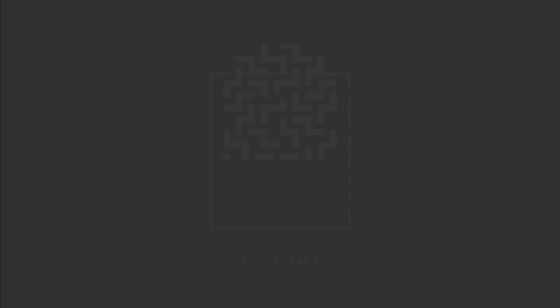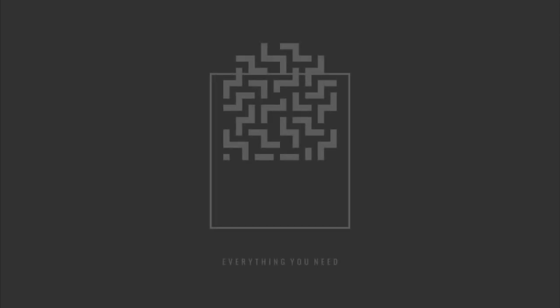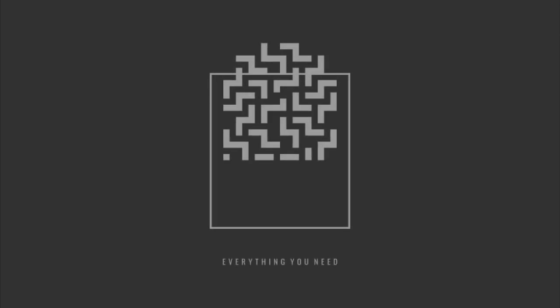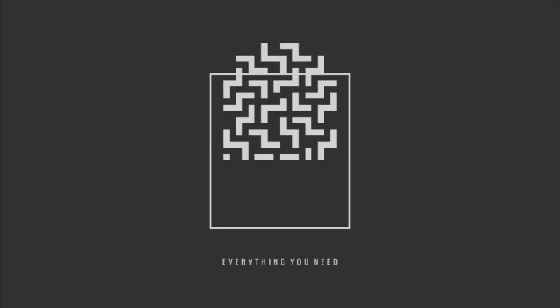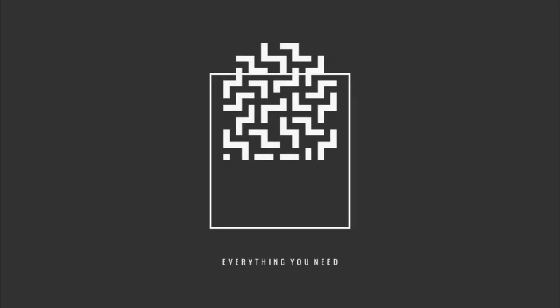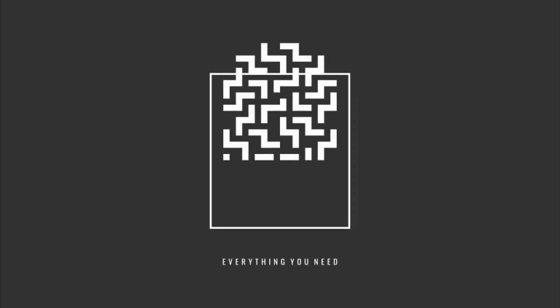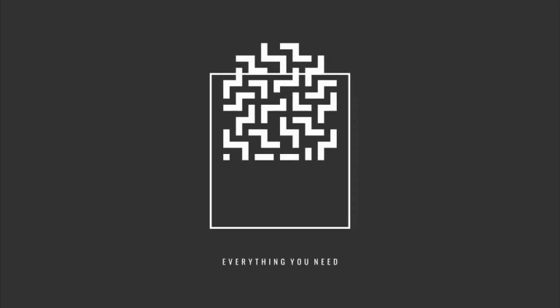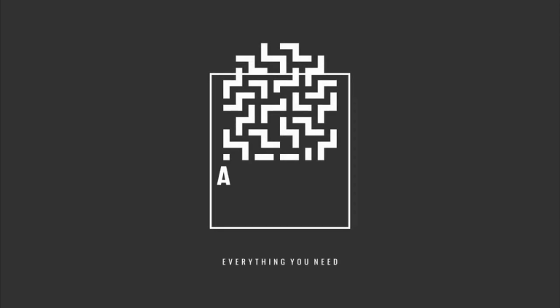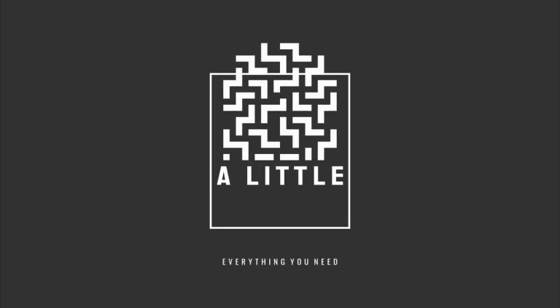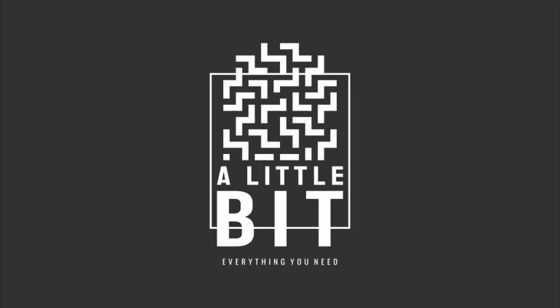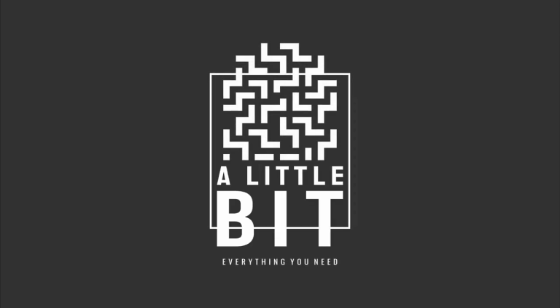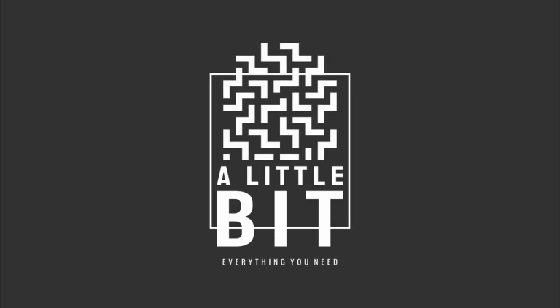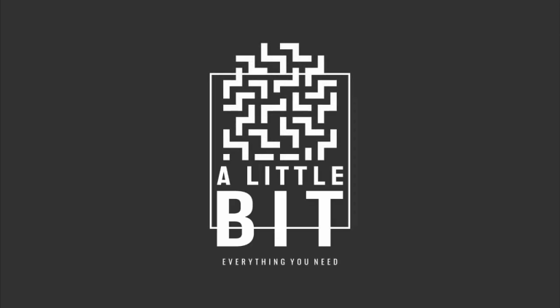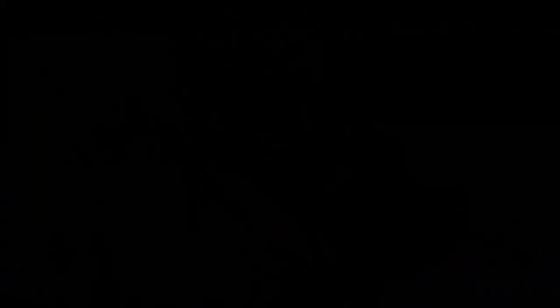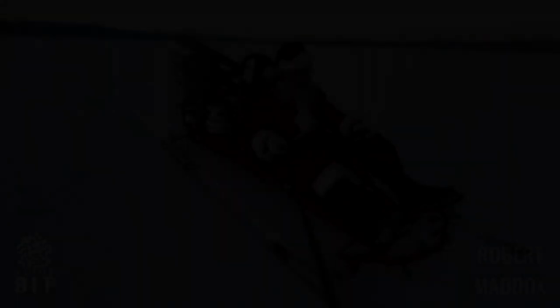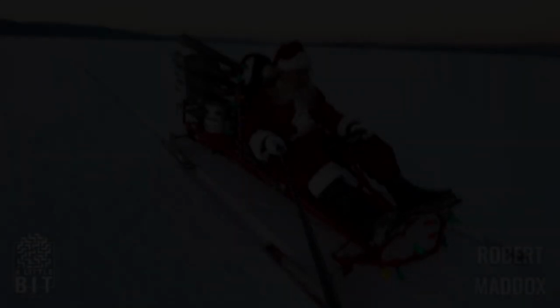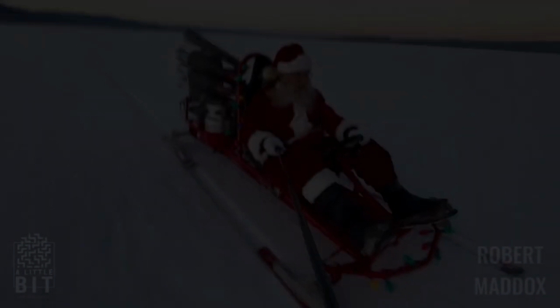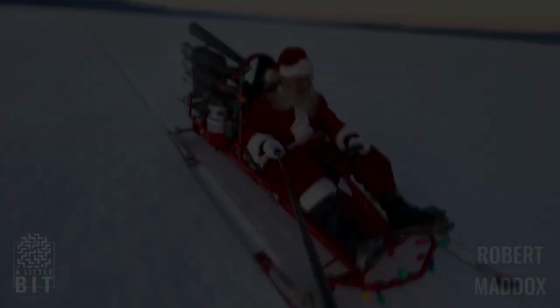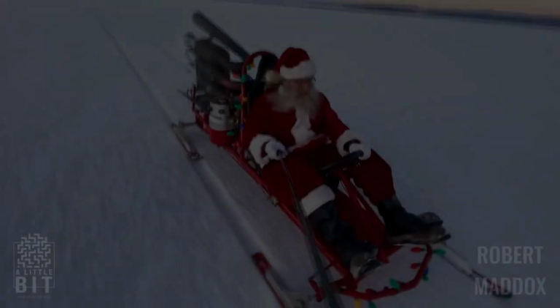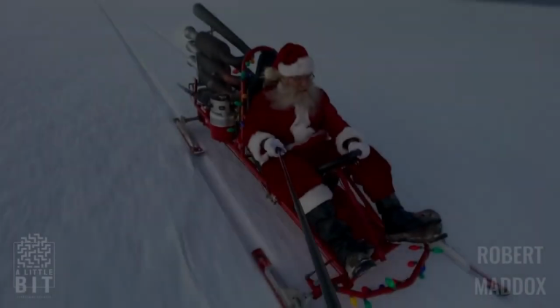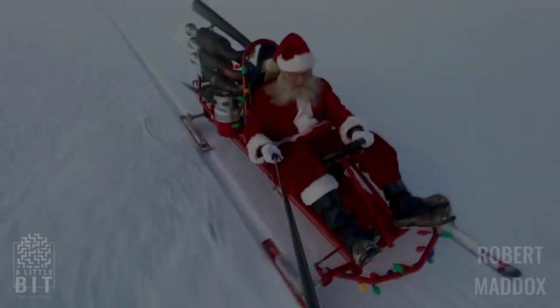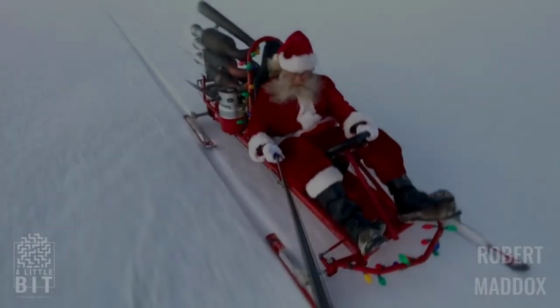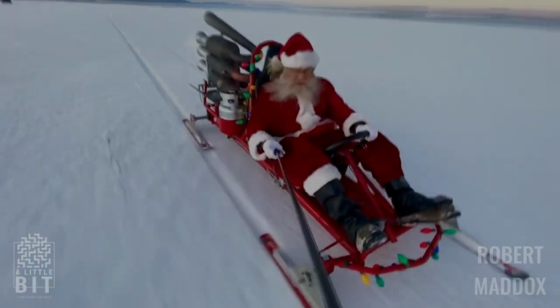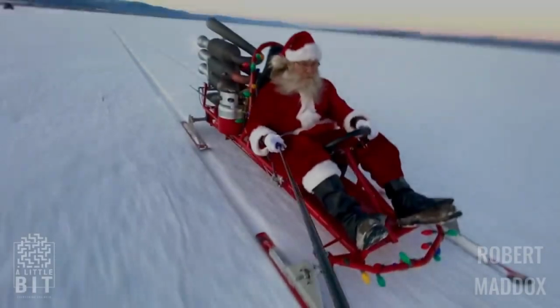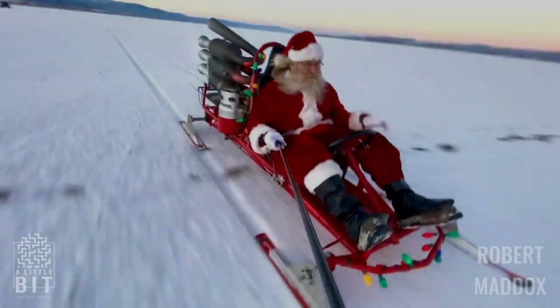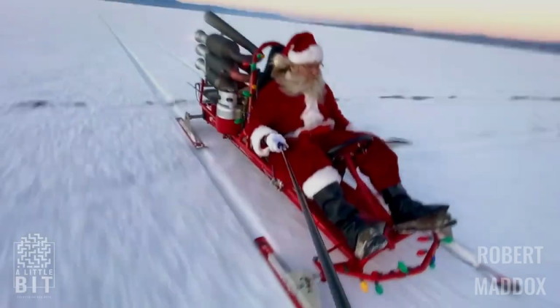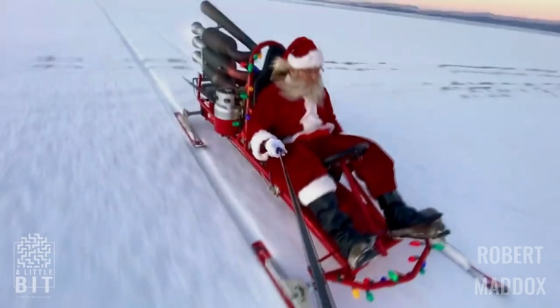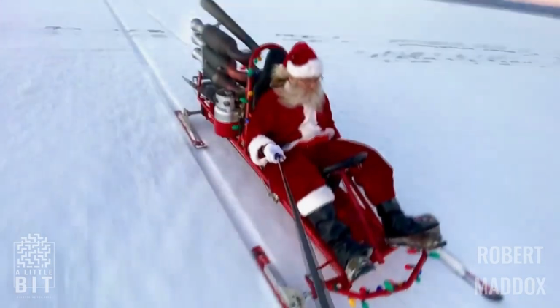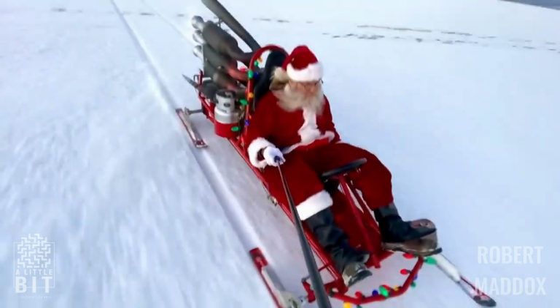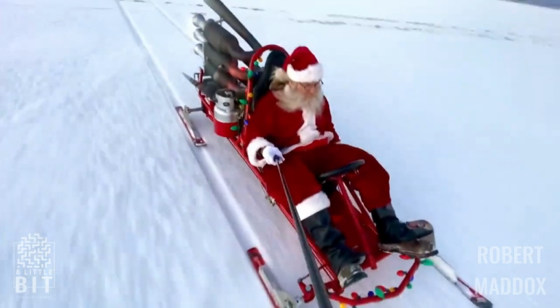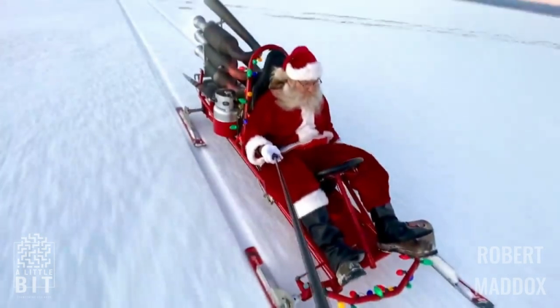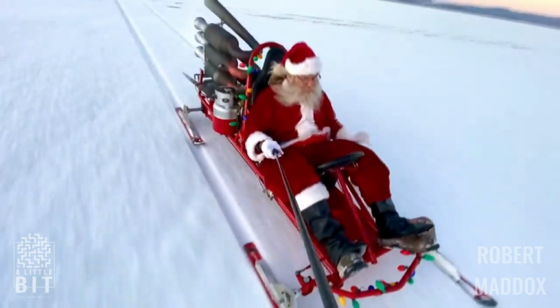This is a little bit — this is how Santa Claus travels around the North Pole.